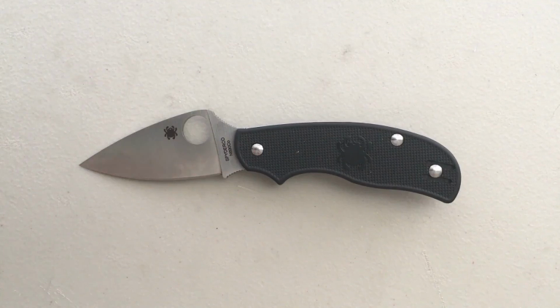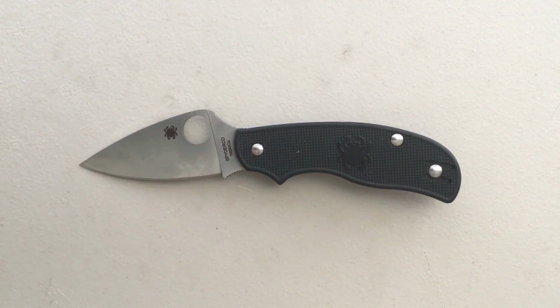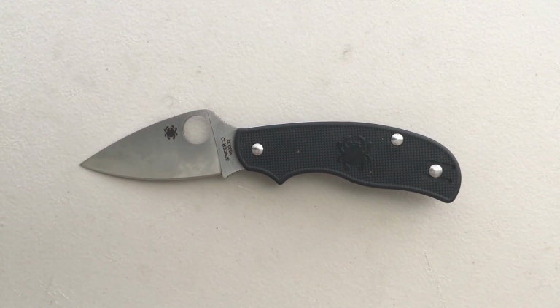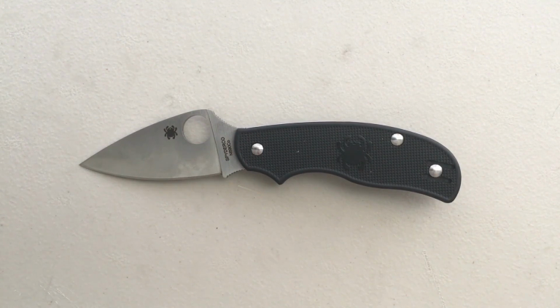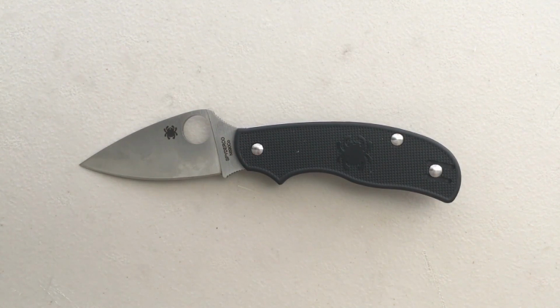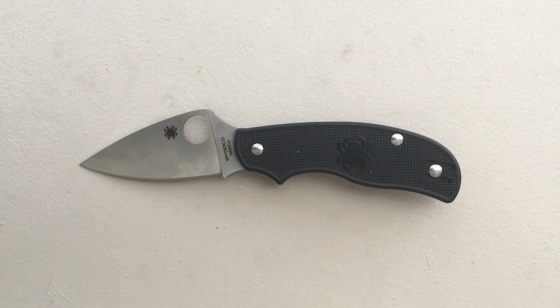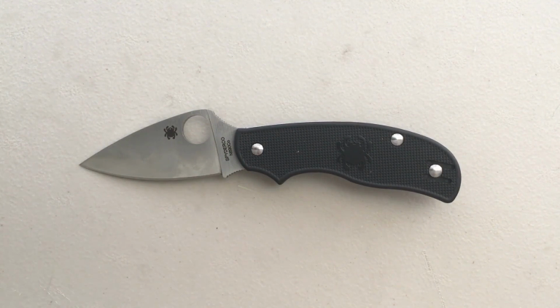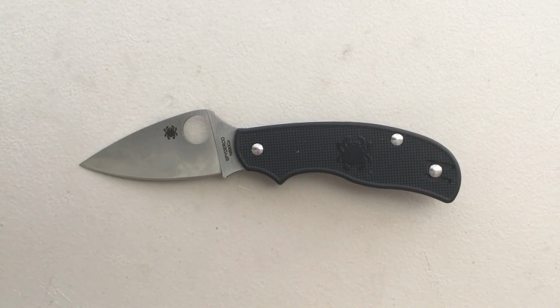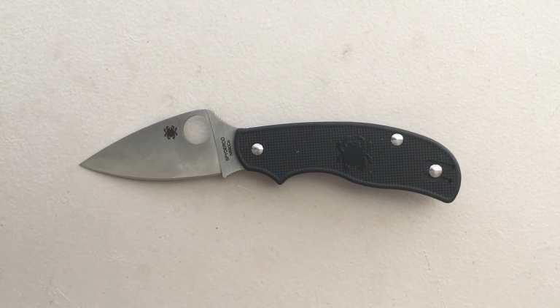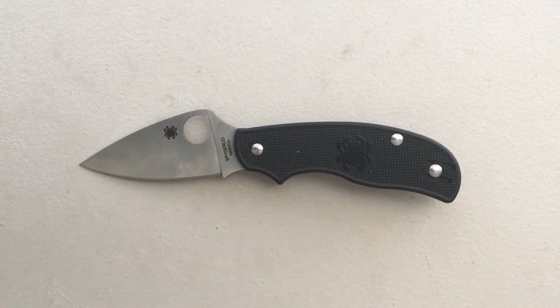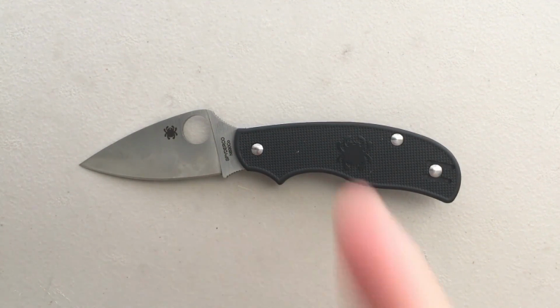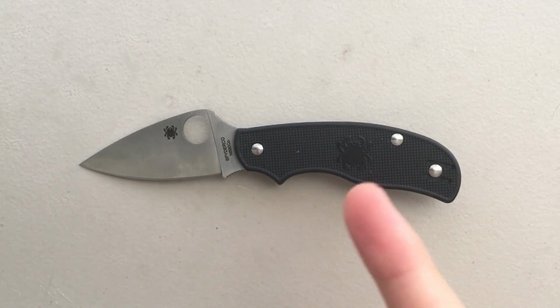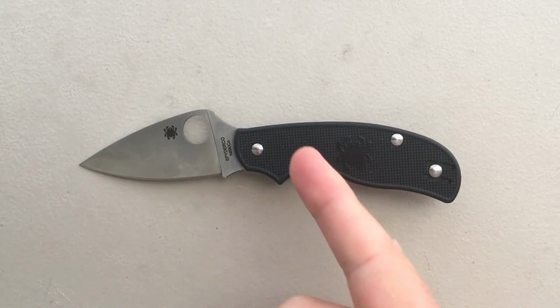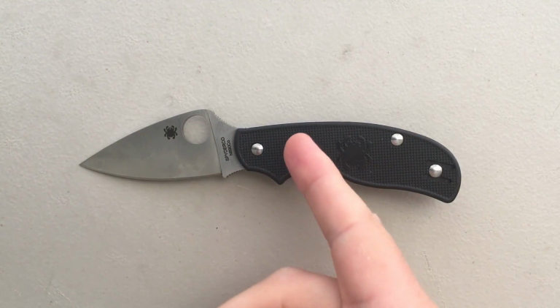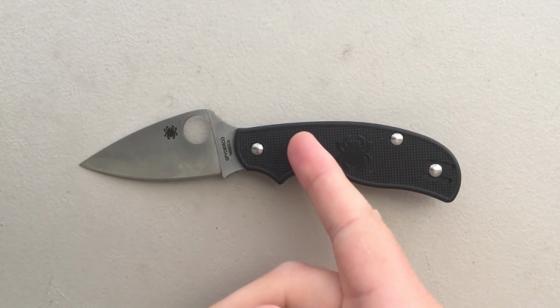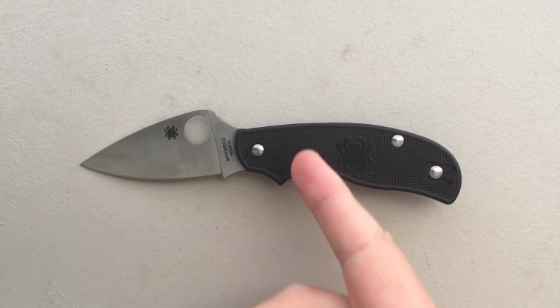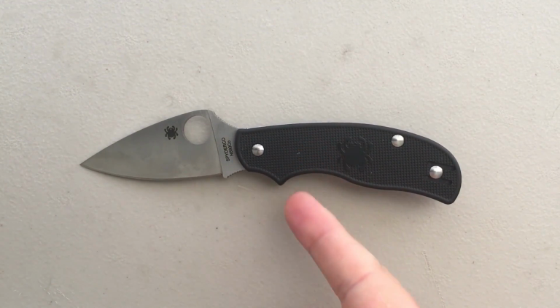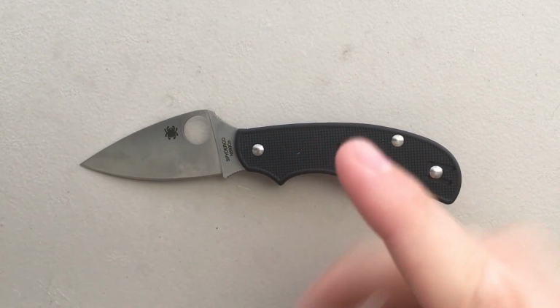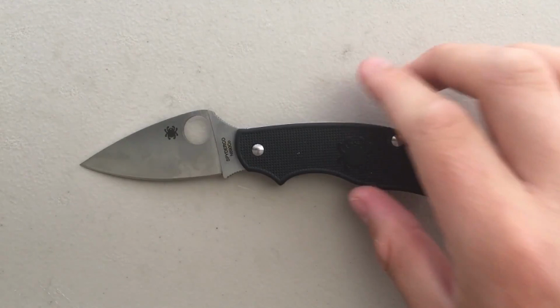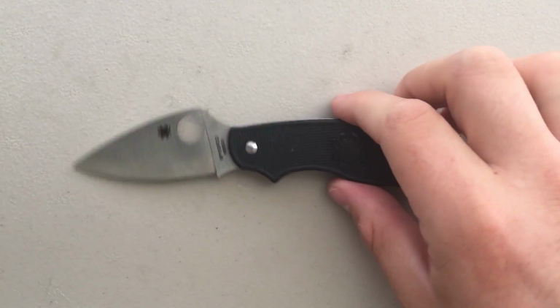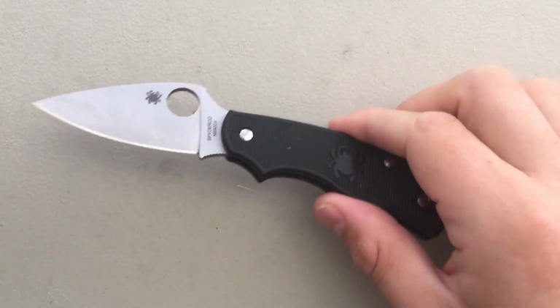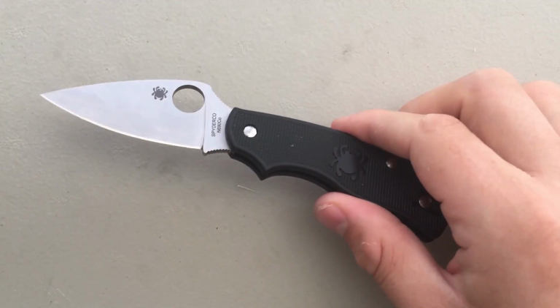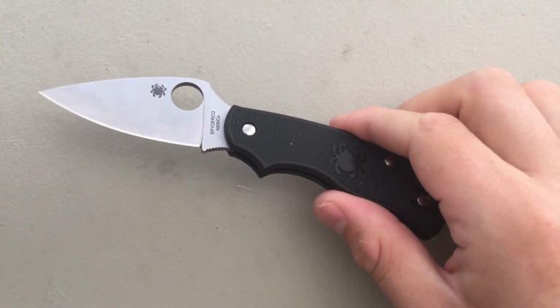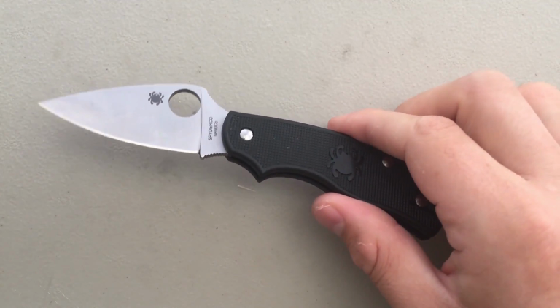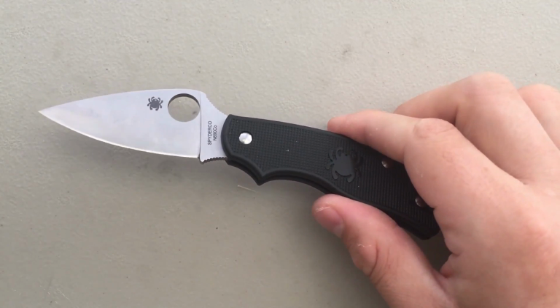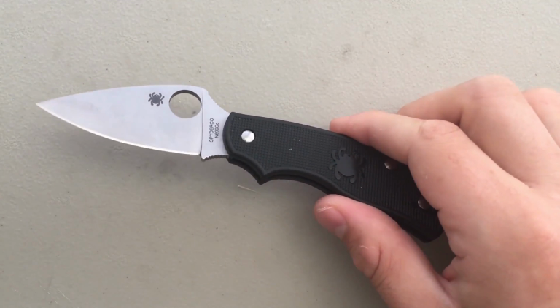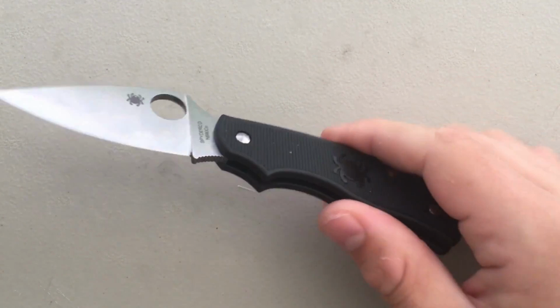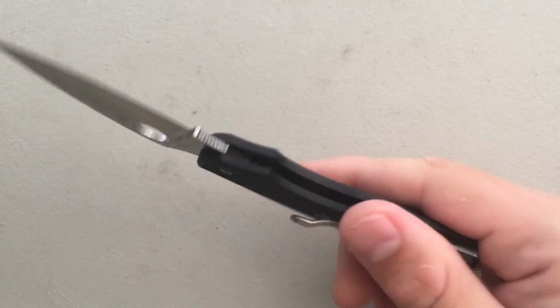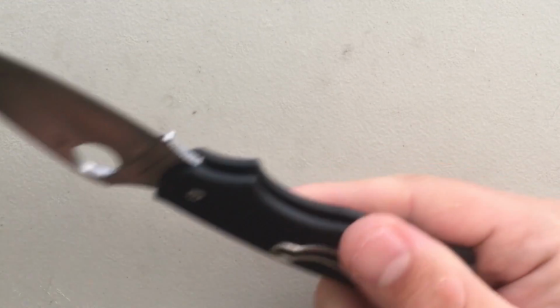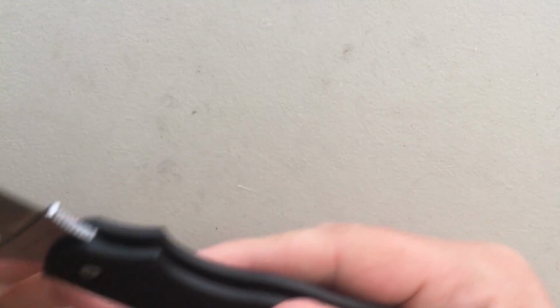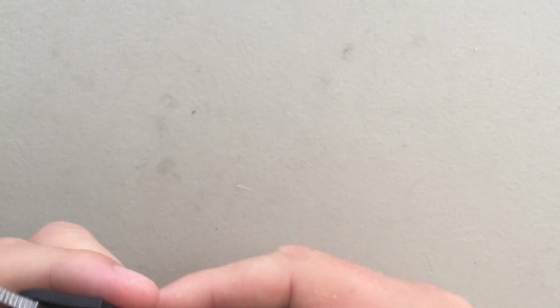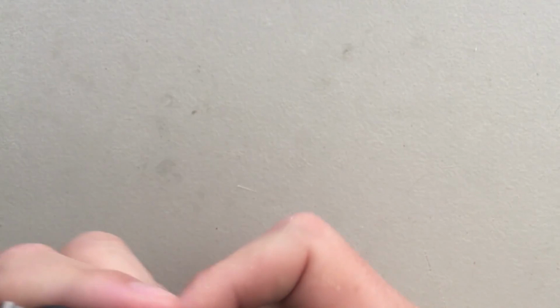Hey everybody, Nick here, and today I got a review for you of this little guy. This is the Spyderco Urban.